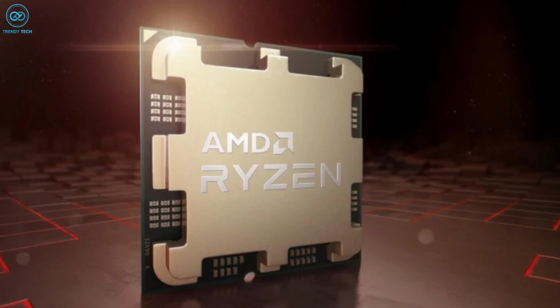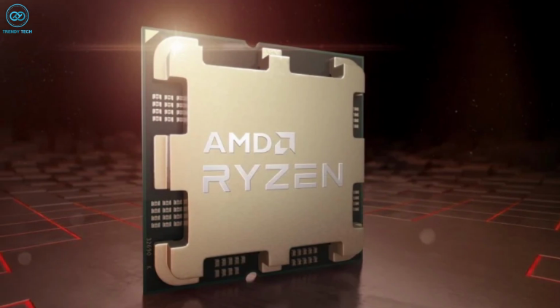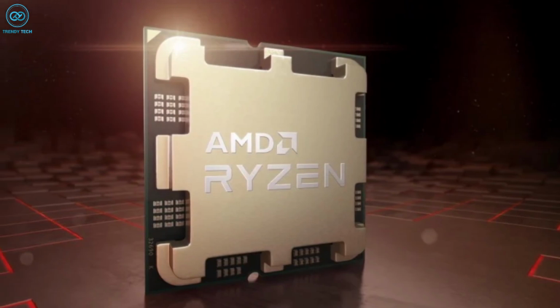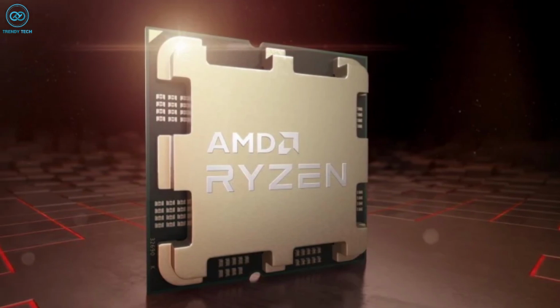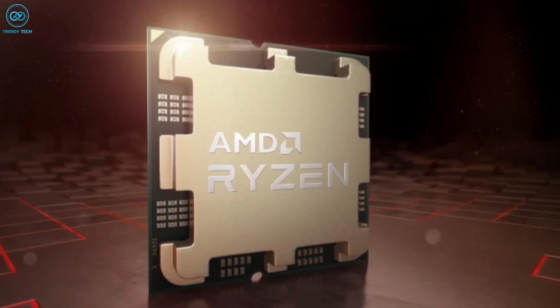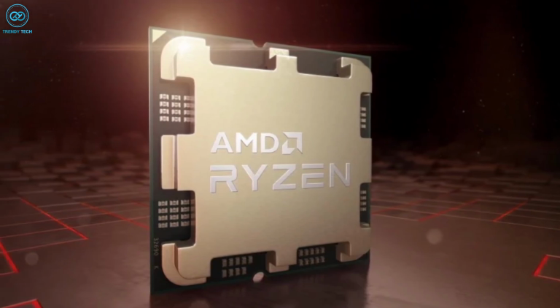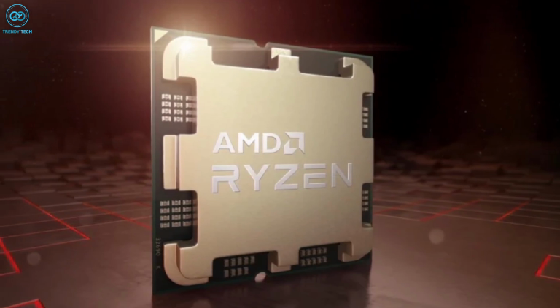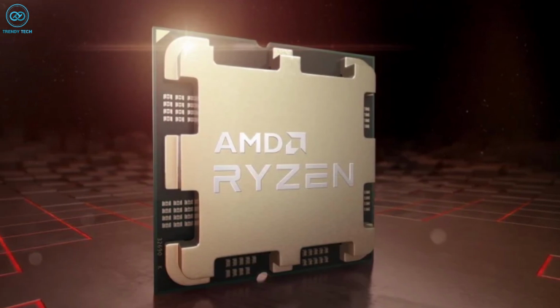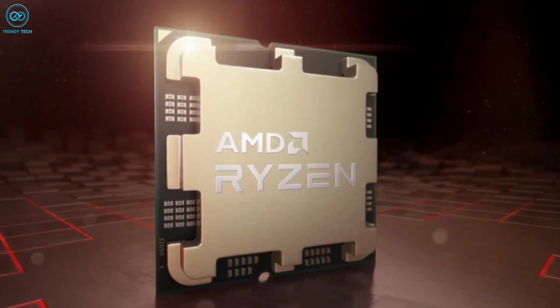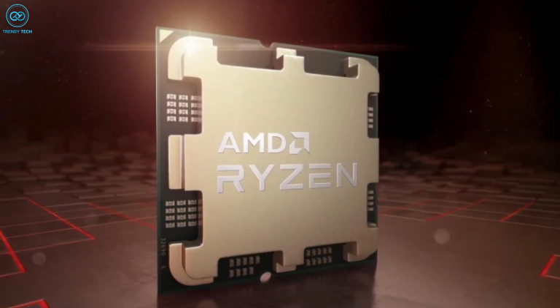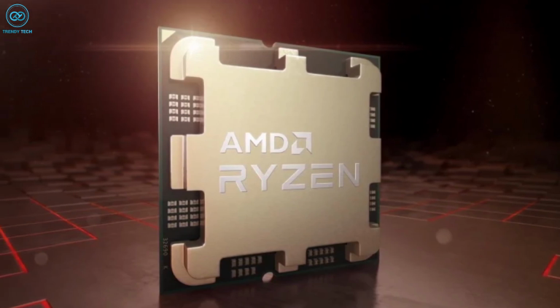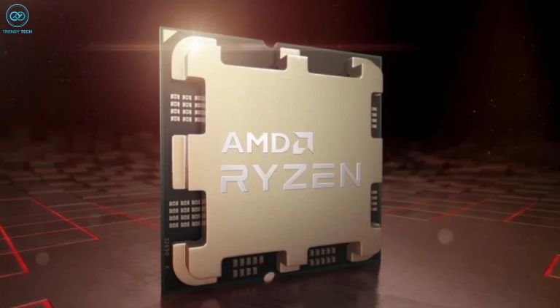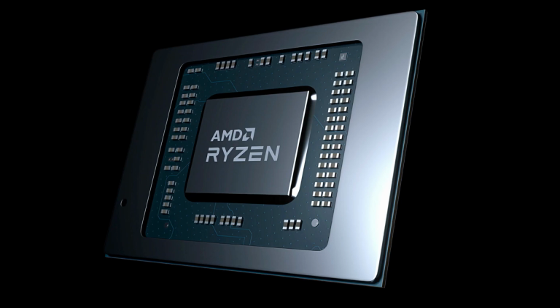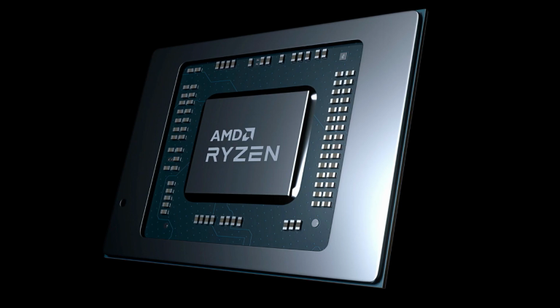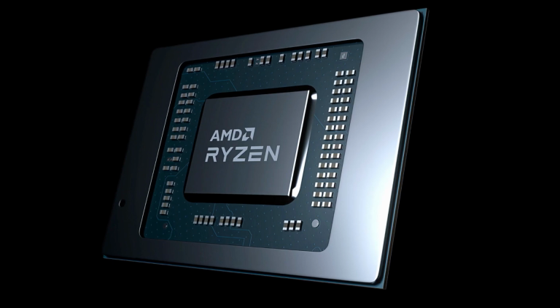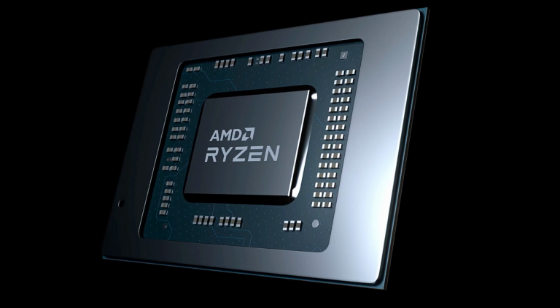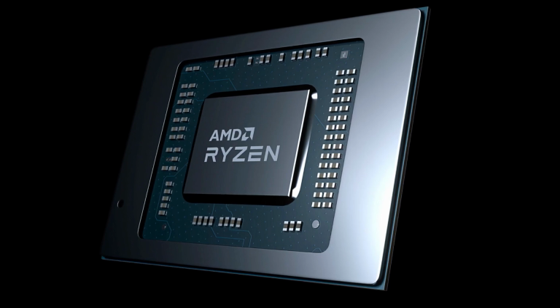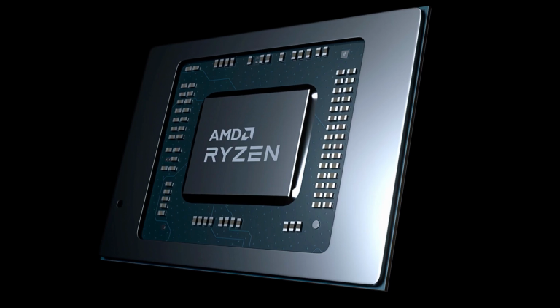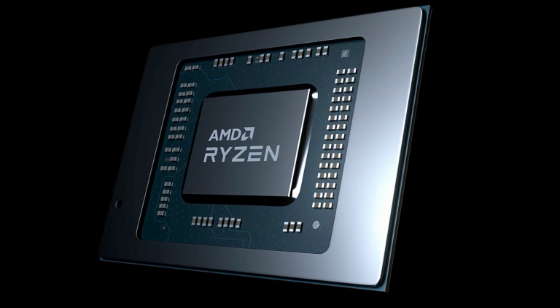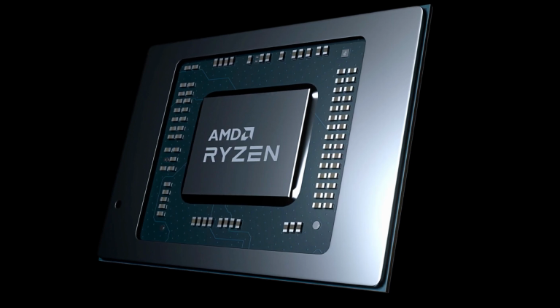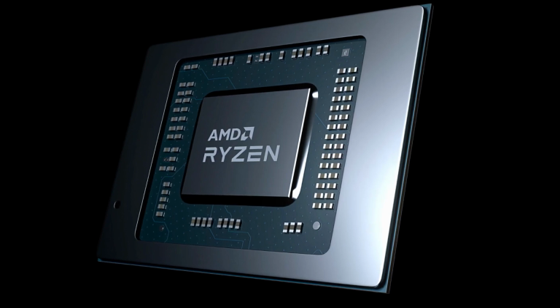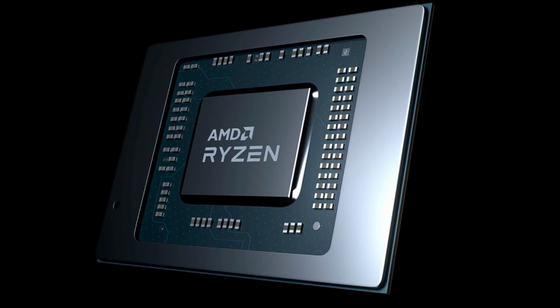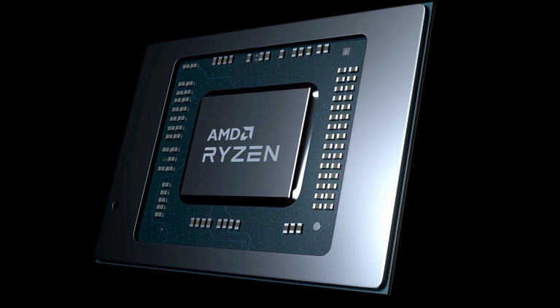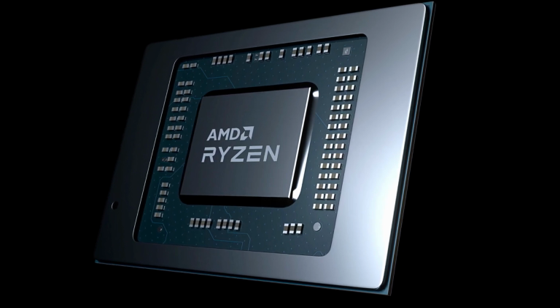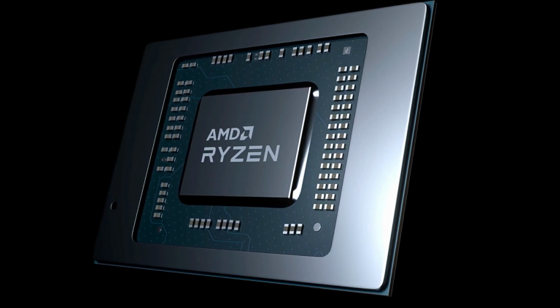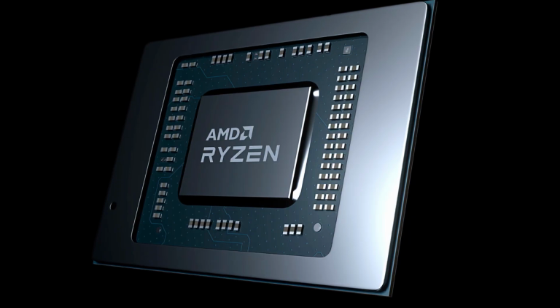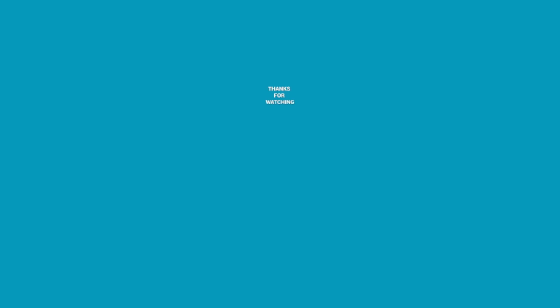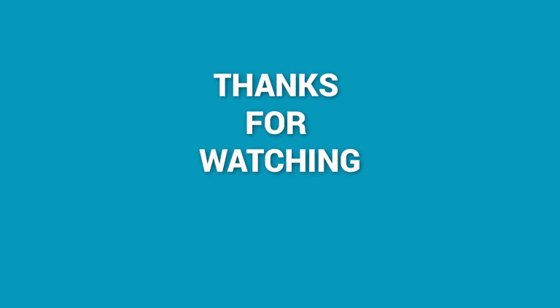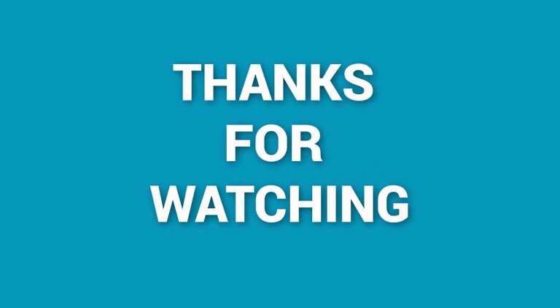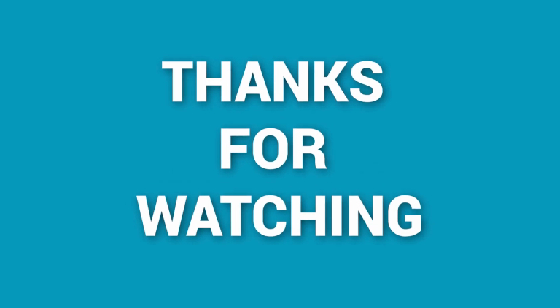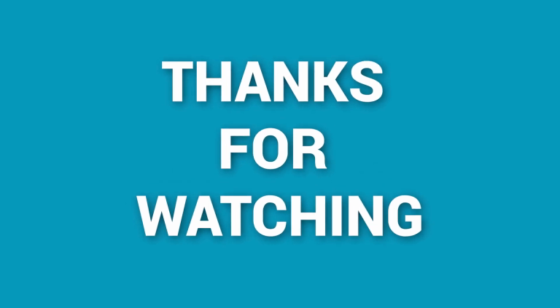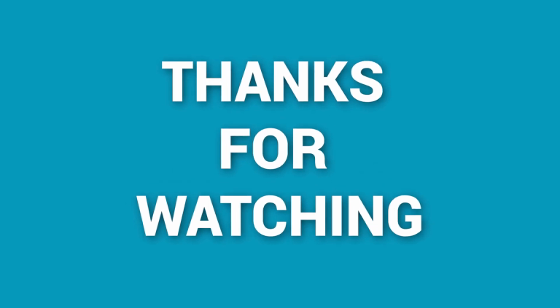That concludes our discussion on the new AMD Ryzen 7000G APUs. Thank you for your time.